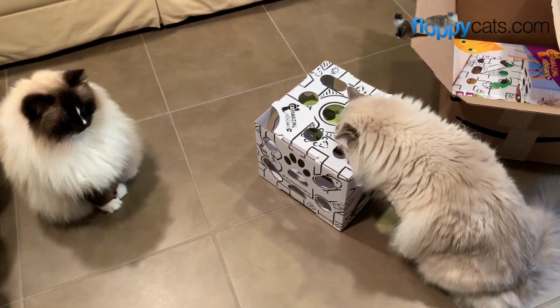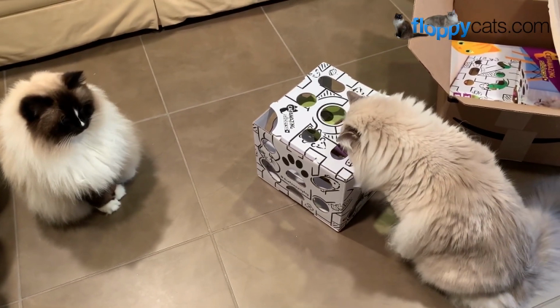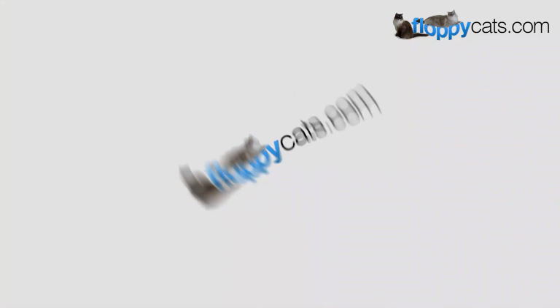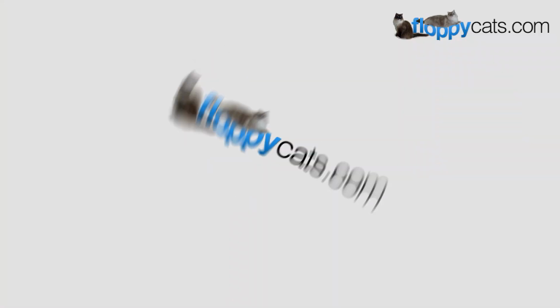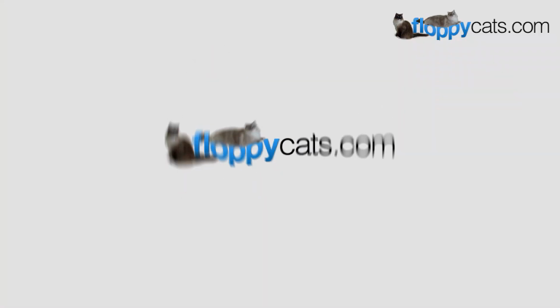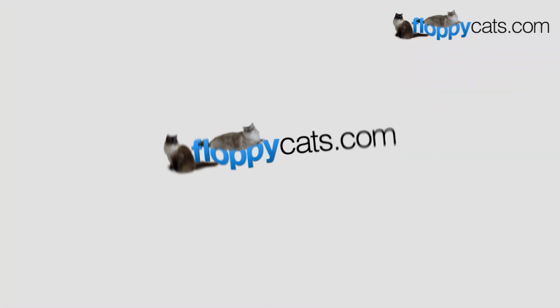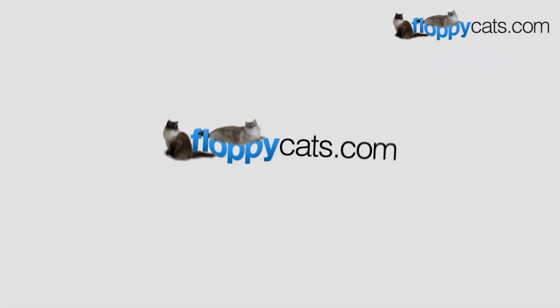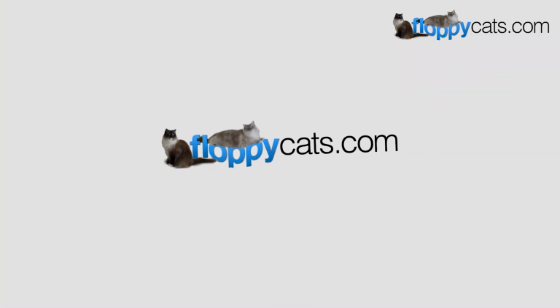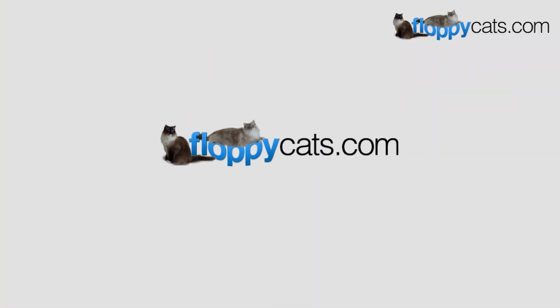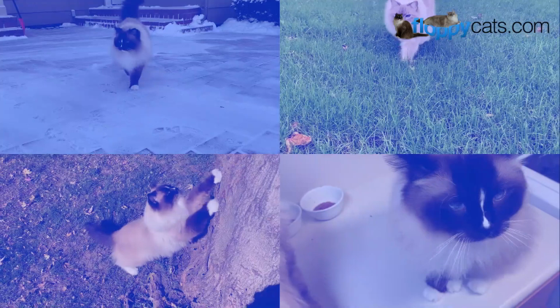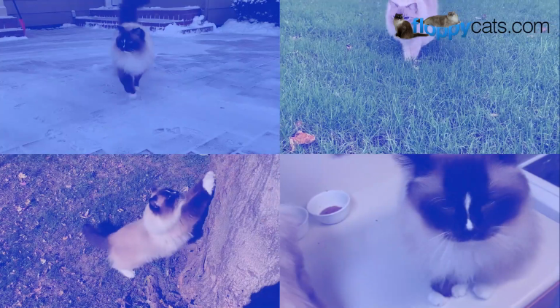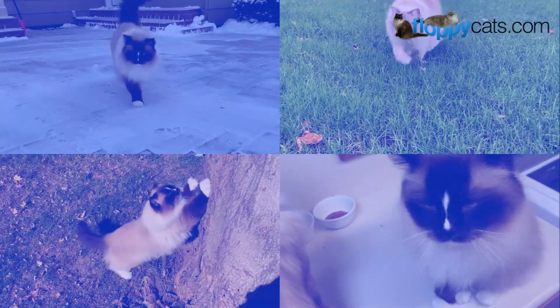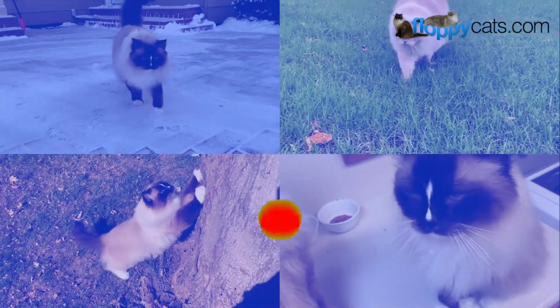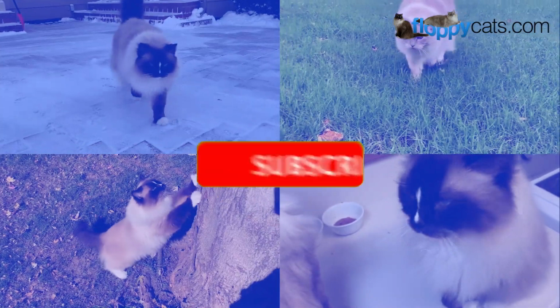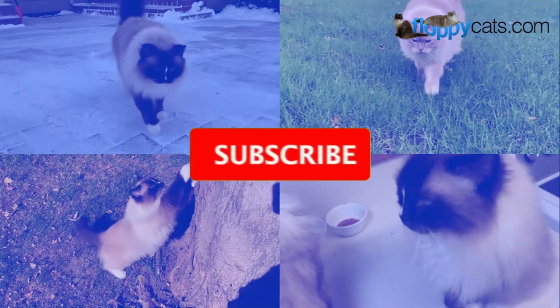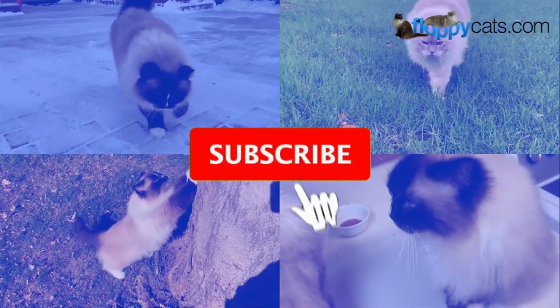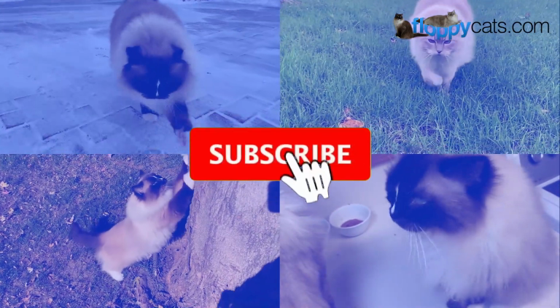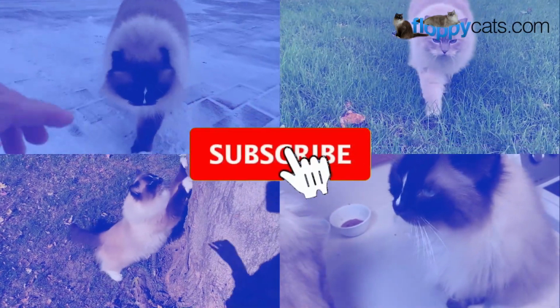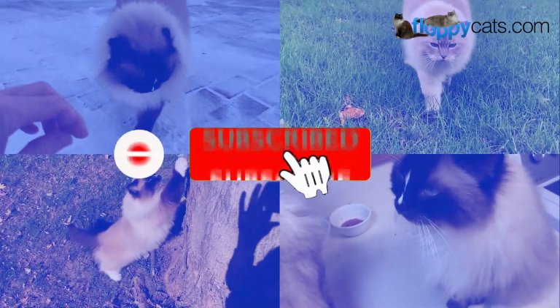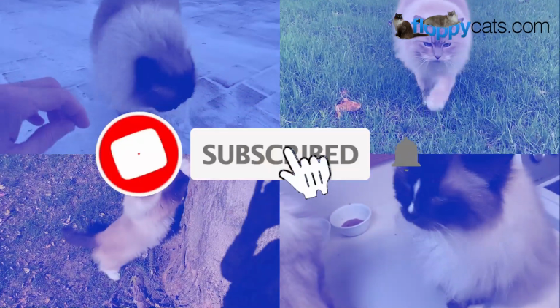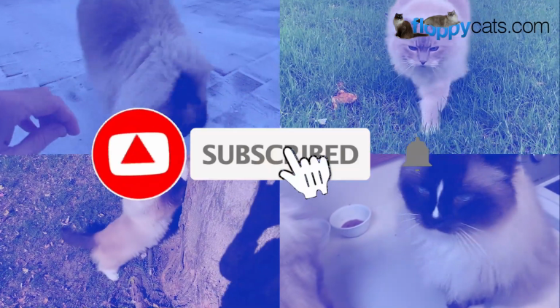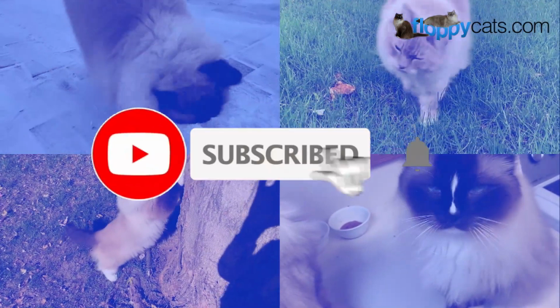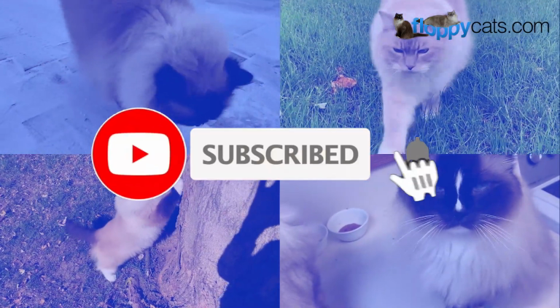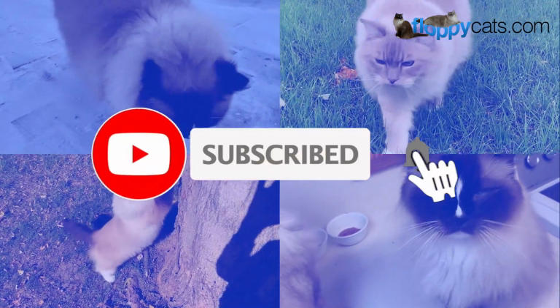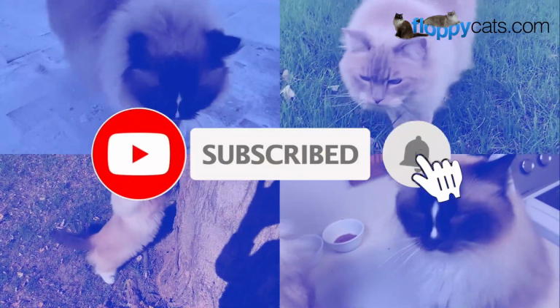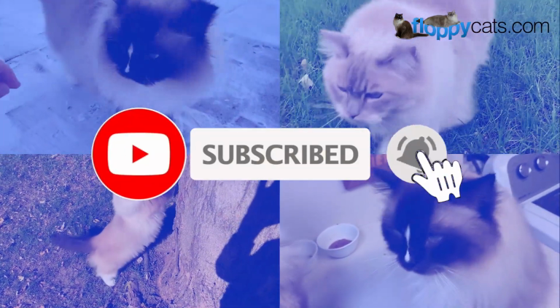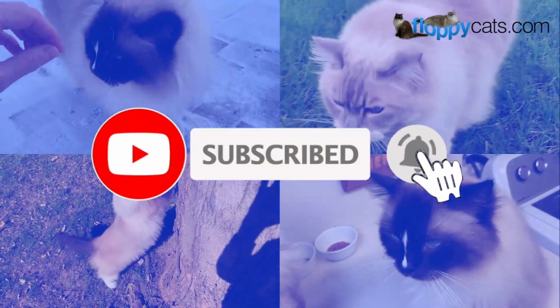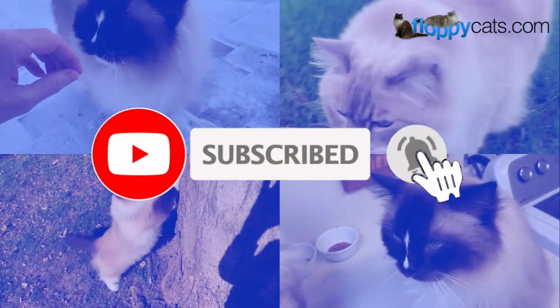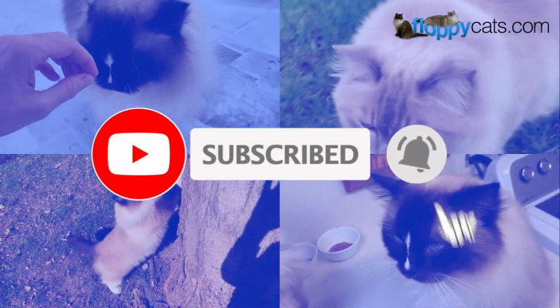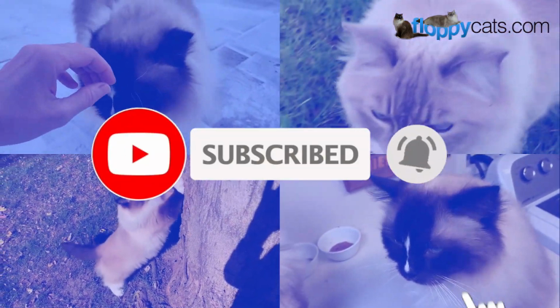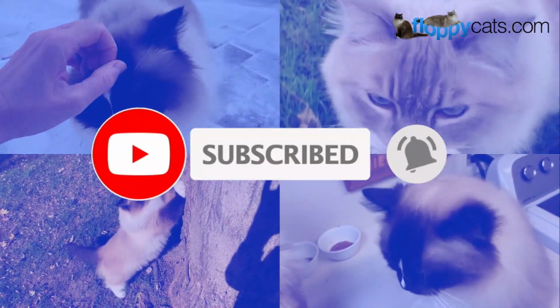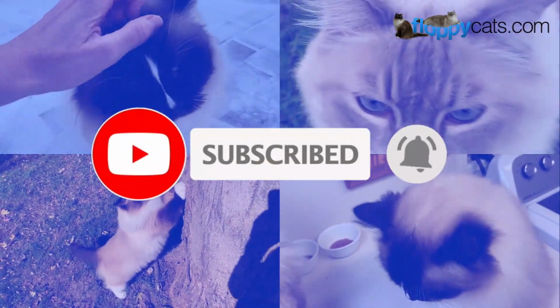Are you a fan of our videos? Be sure to subscribe to Floppy Cats and ring the bell to be notified of our latest videos.